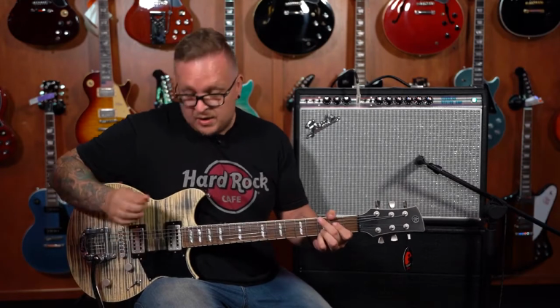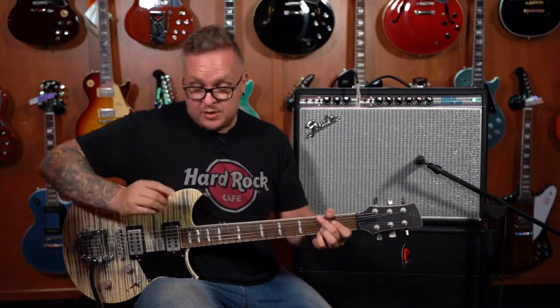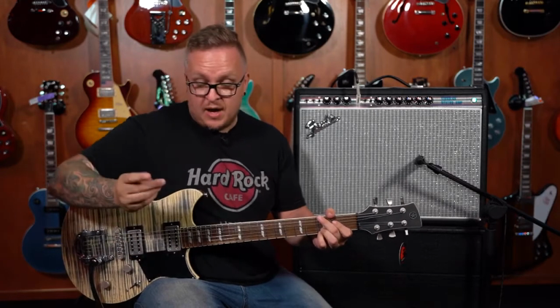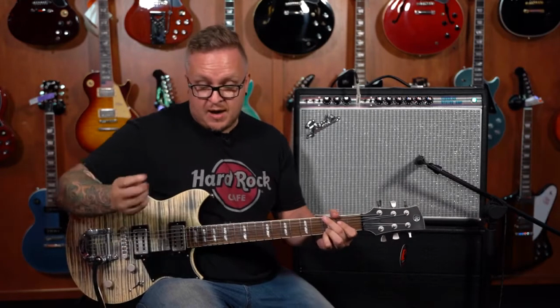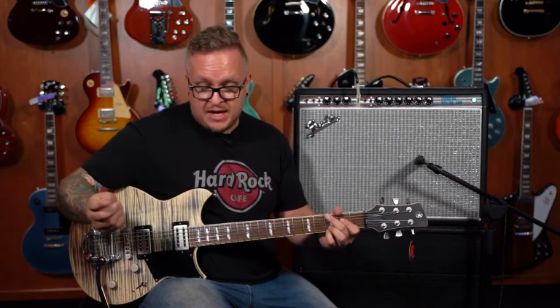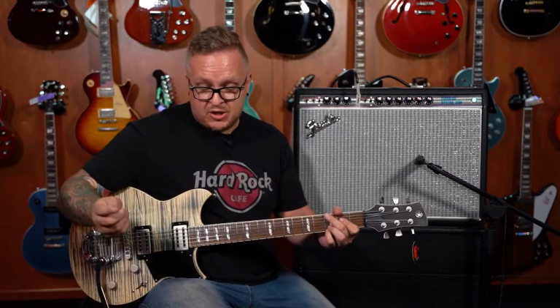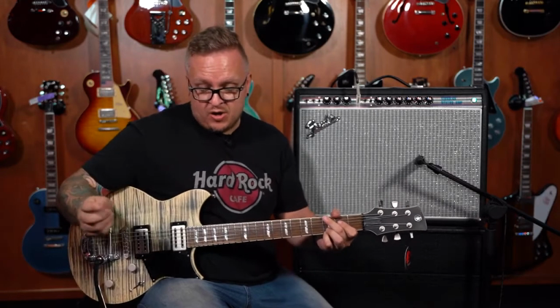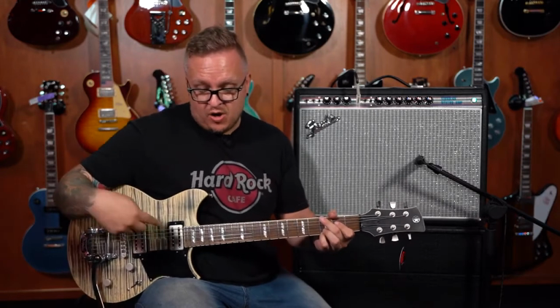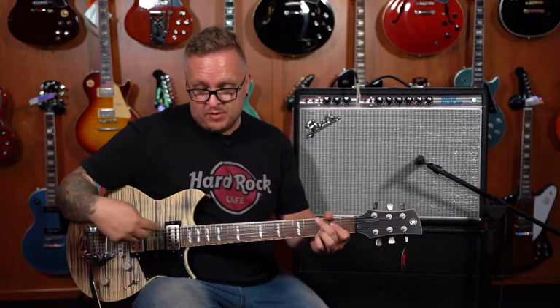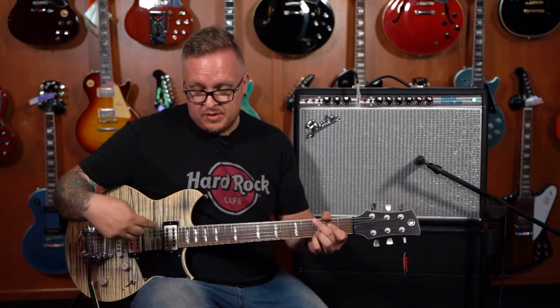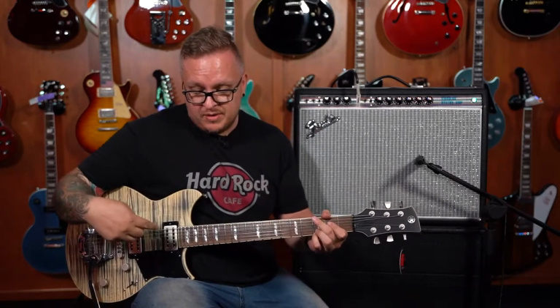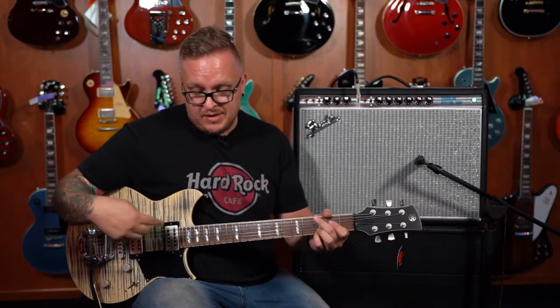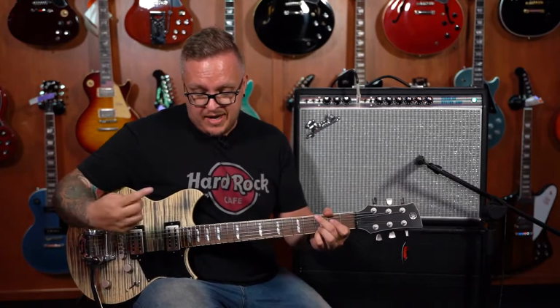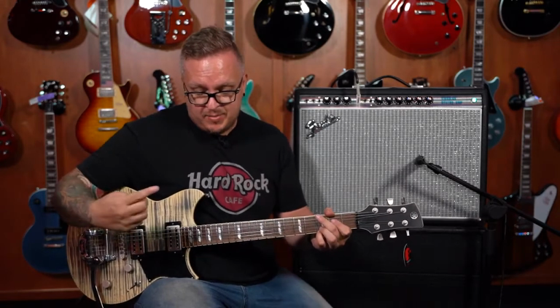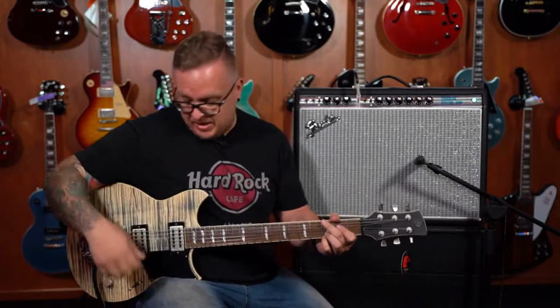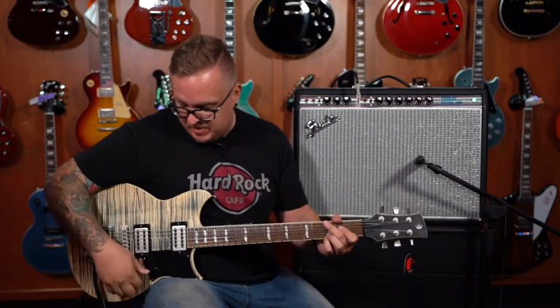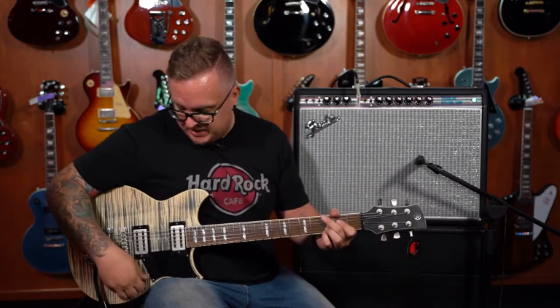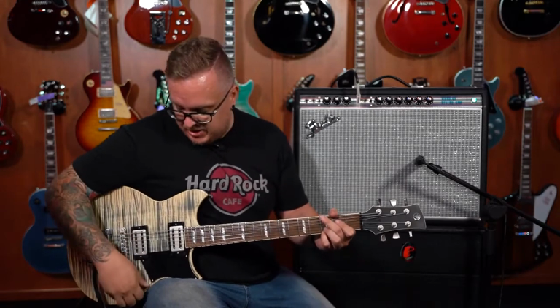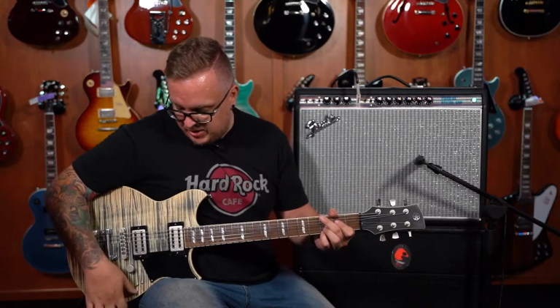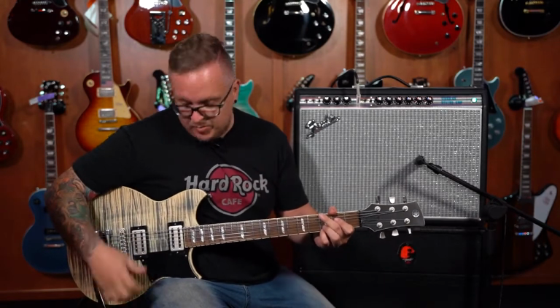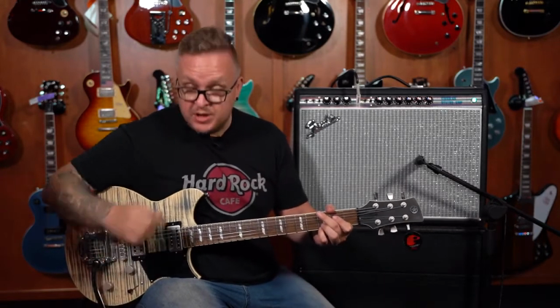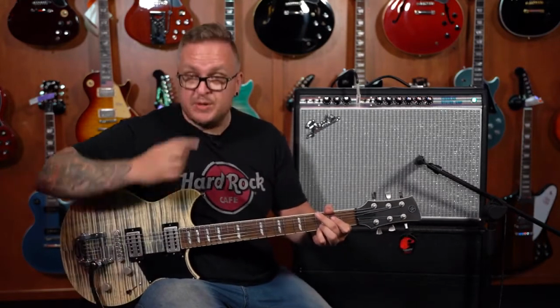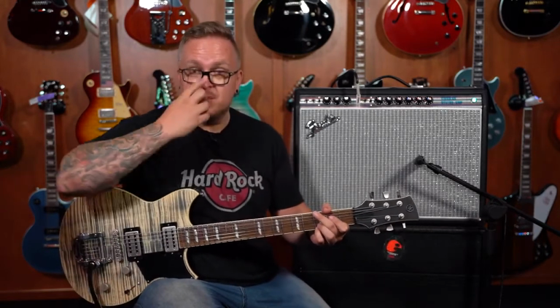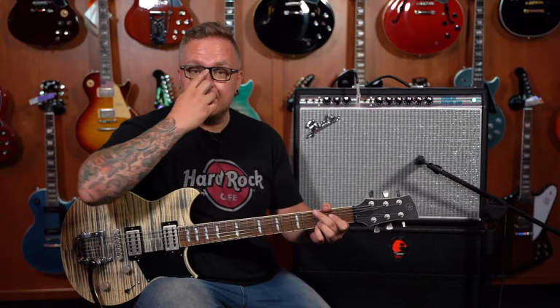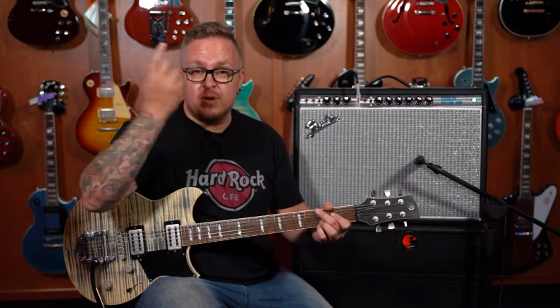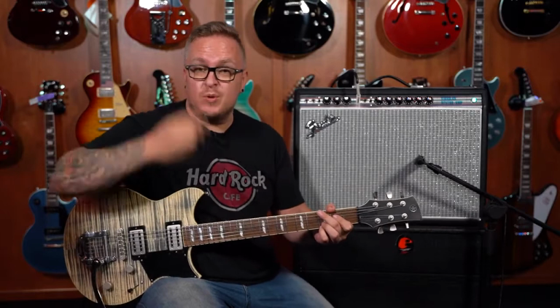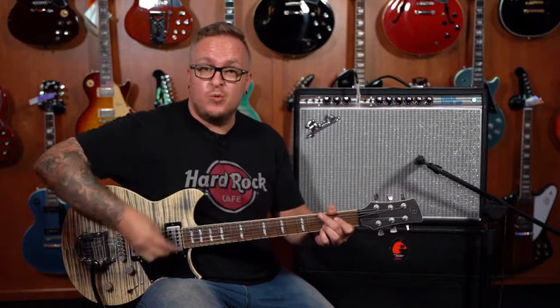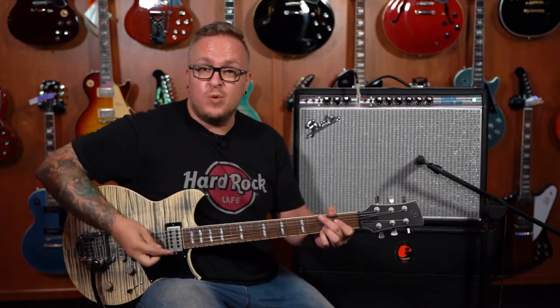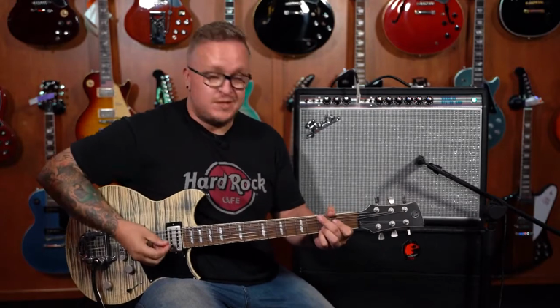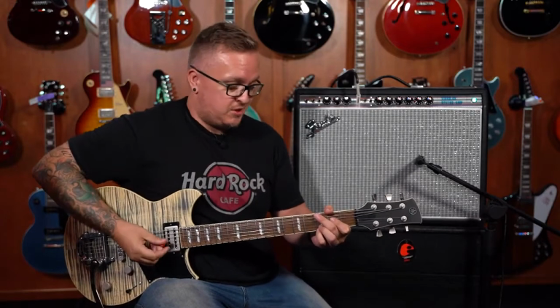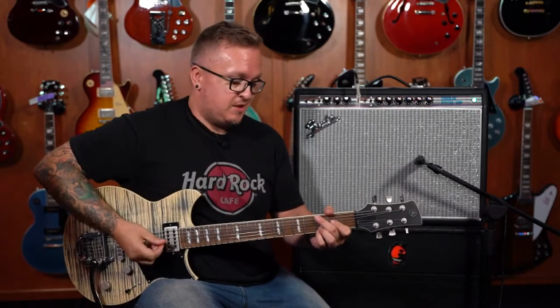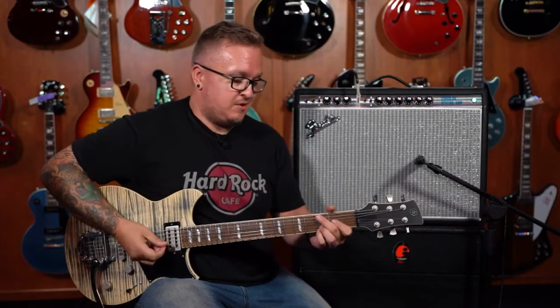So I'm actually on neck pickup — let's actually go to bridge pickup. This is where we would want to check it out.